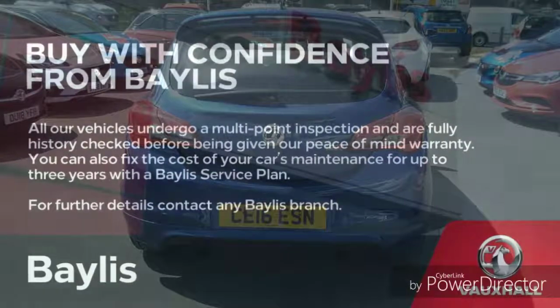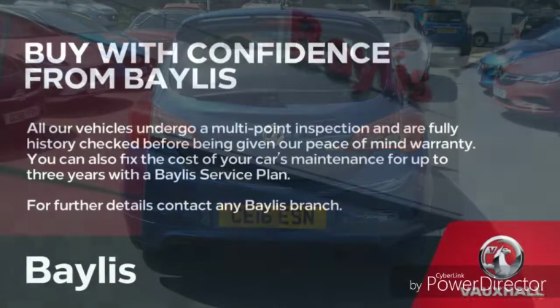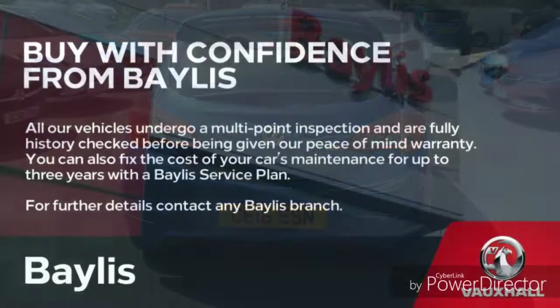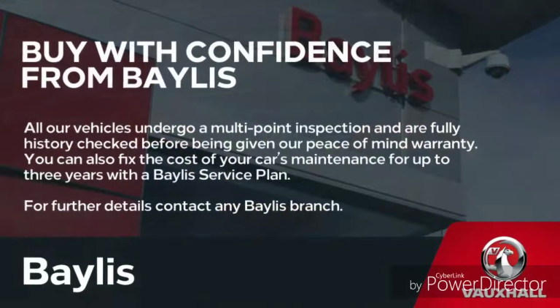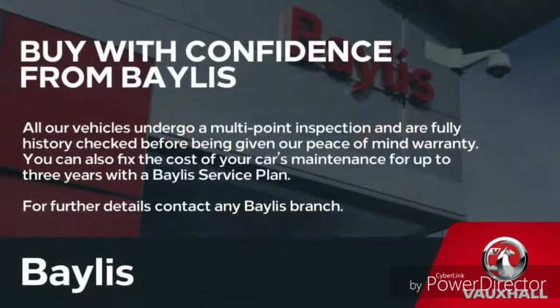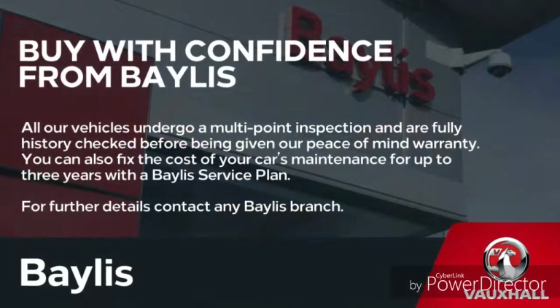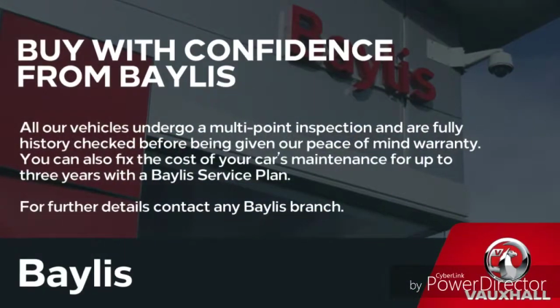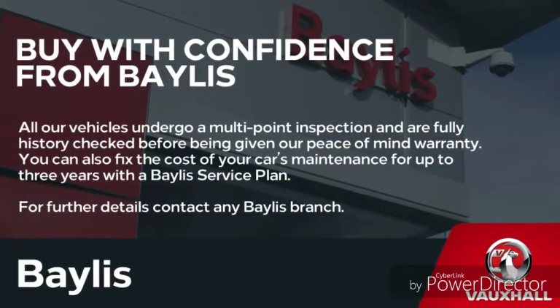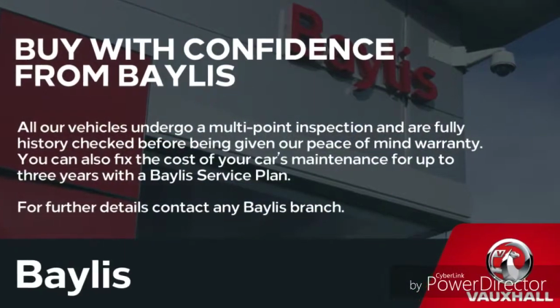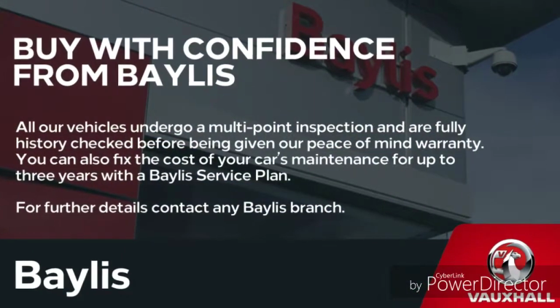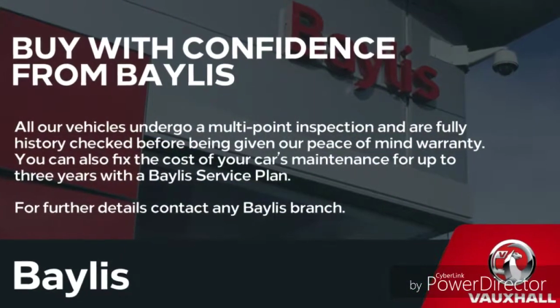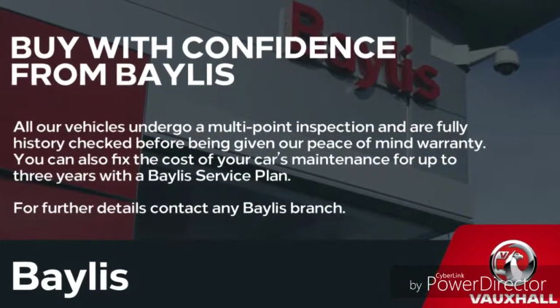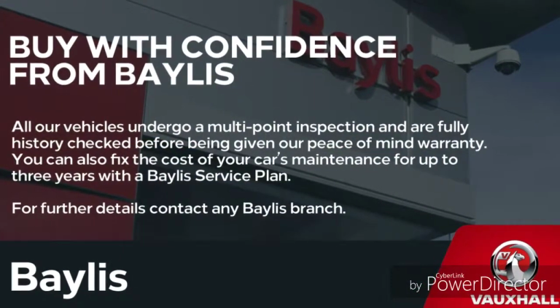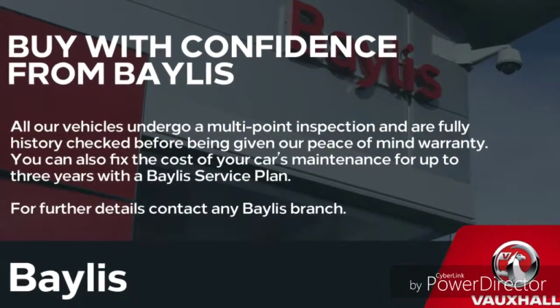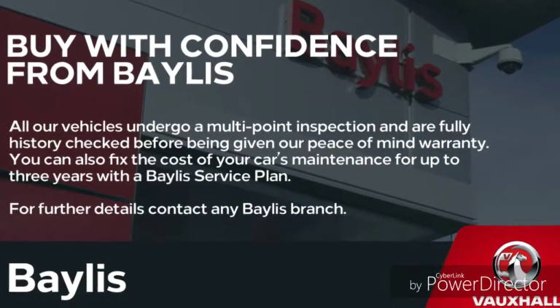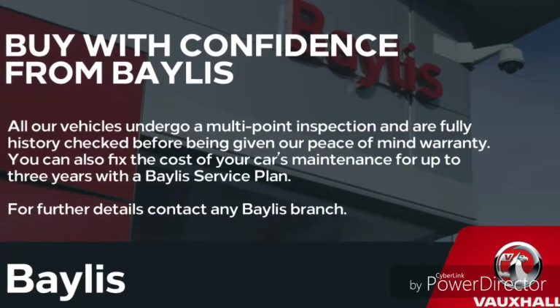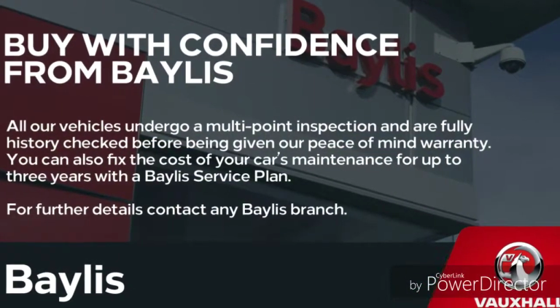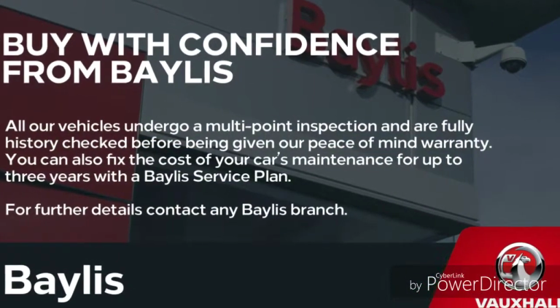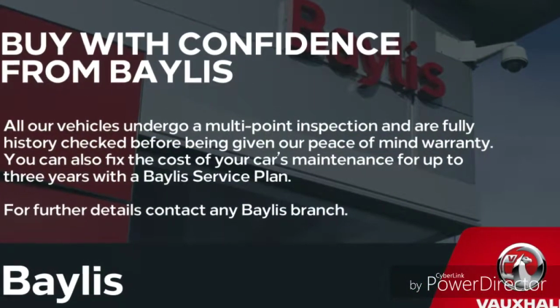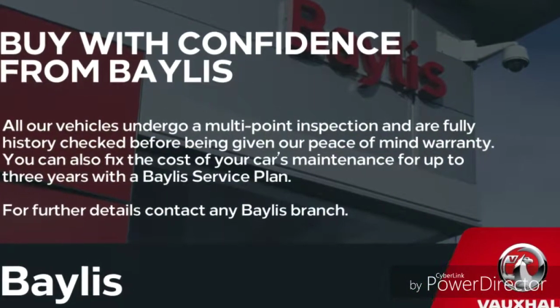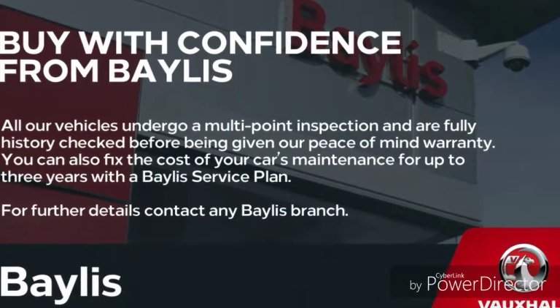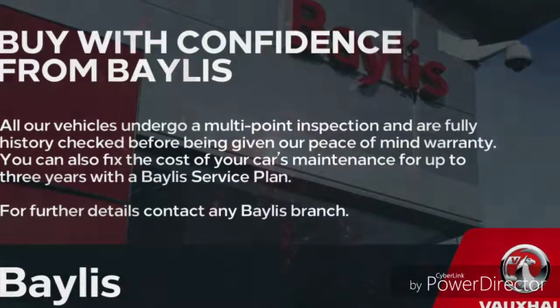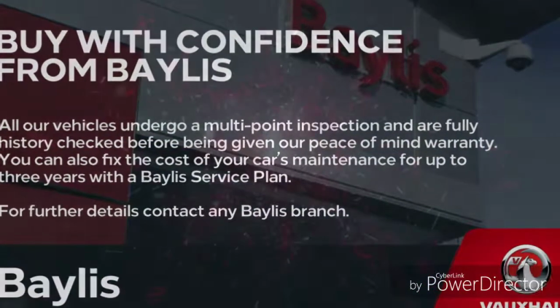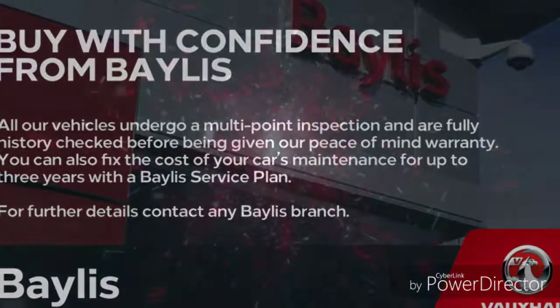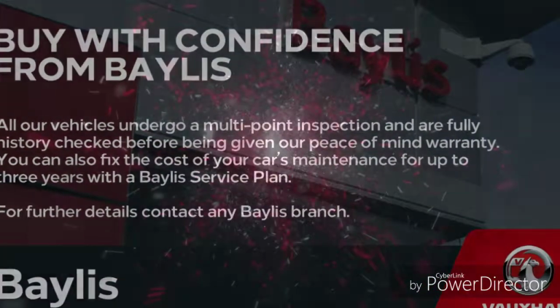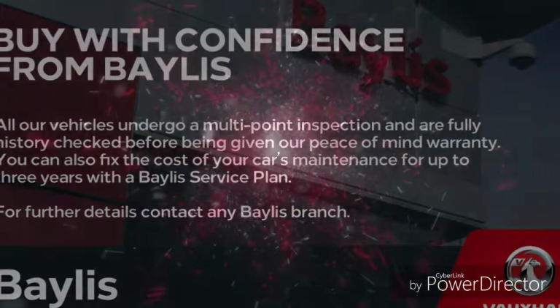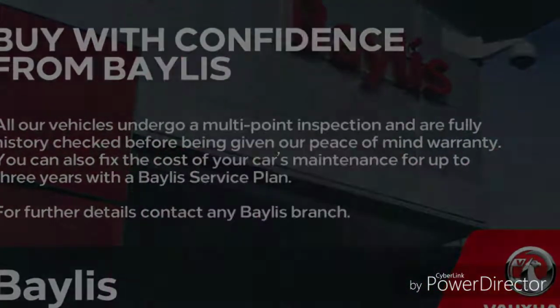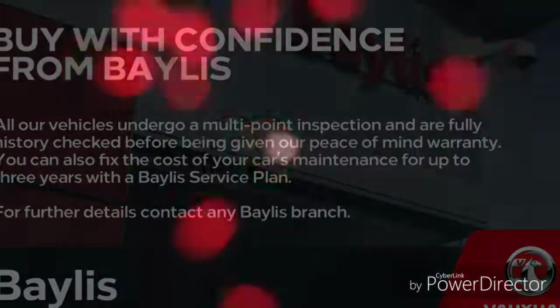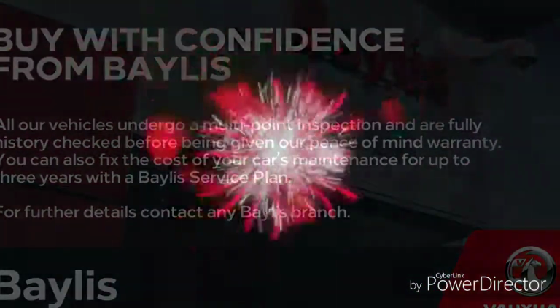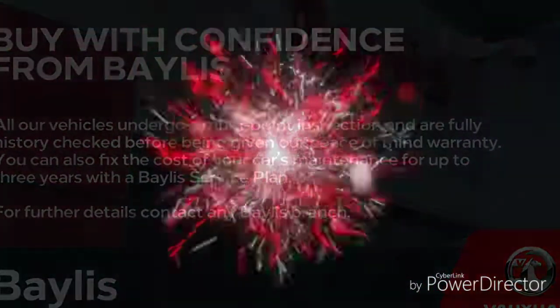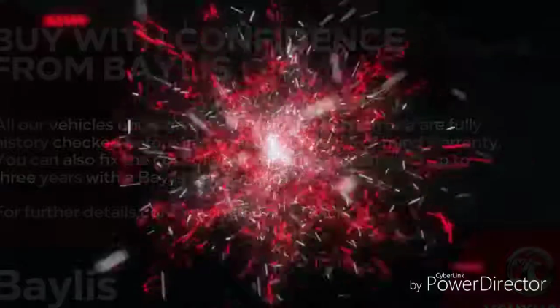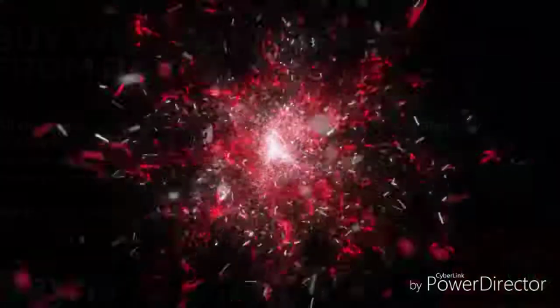Finance options are available to facilitate your purchase as well as Bayless service plans. If you are interested, give us a call.